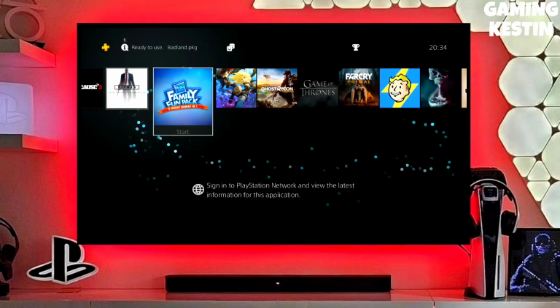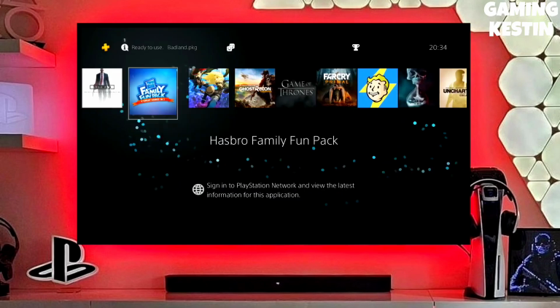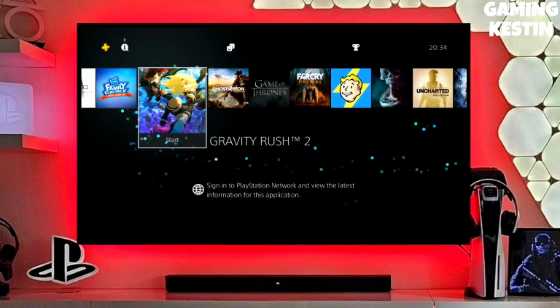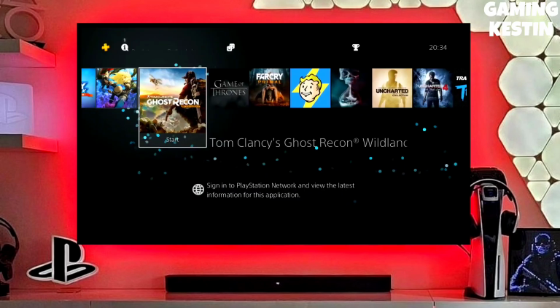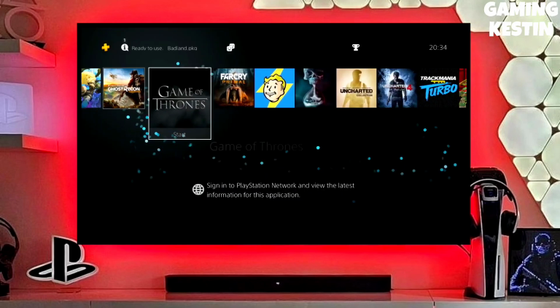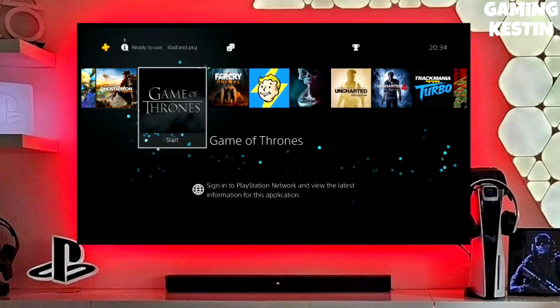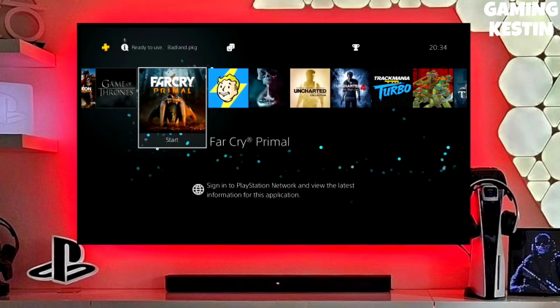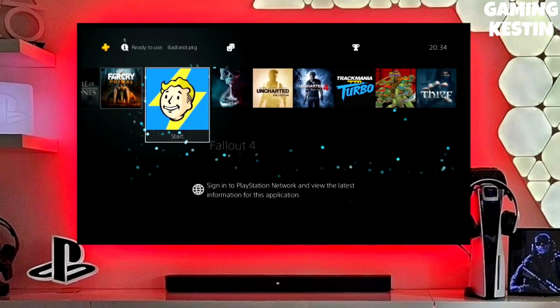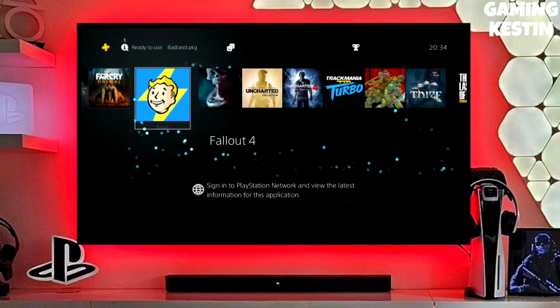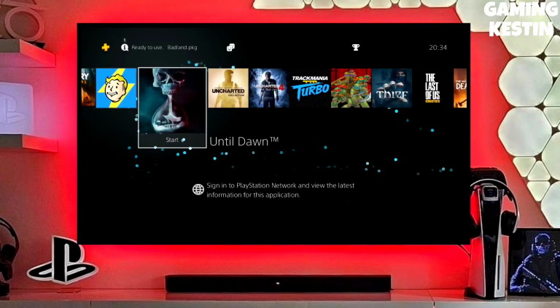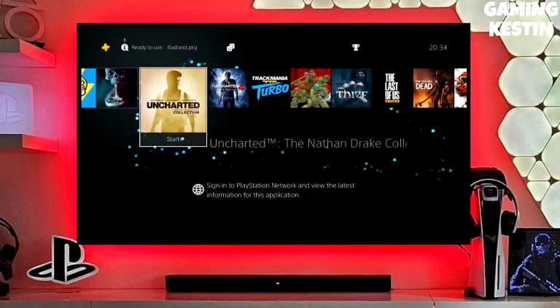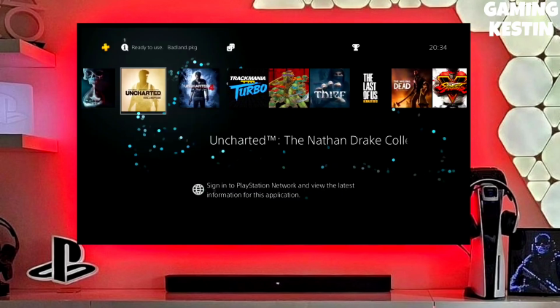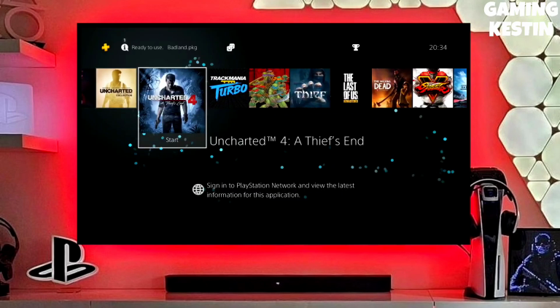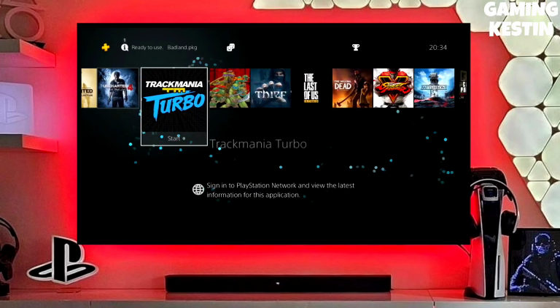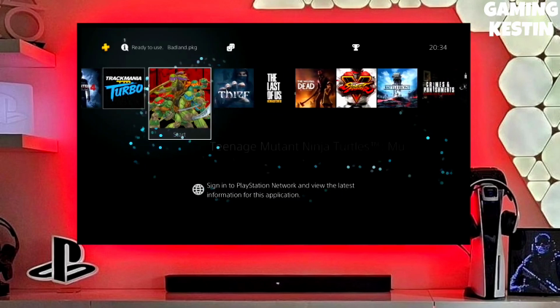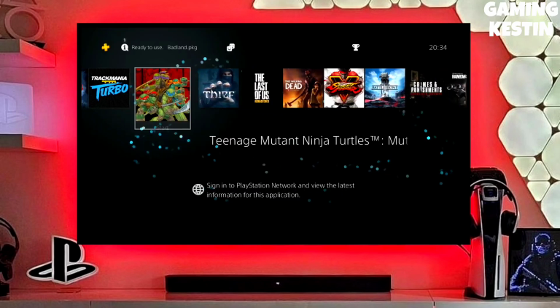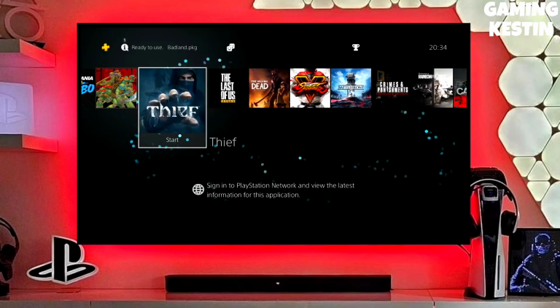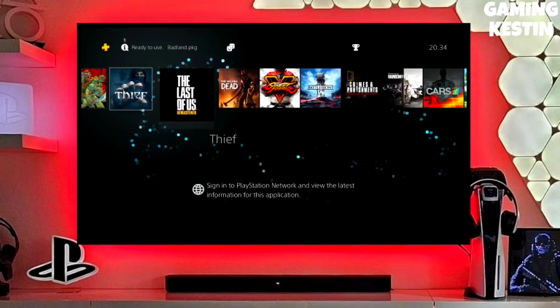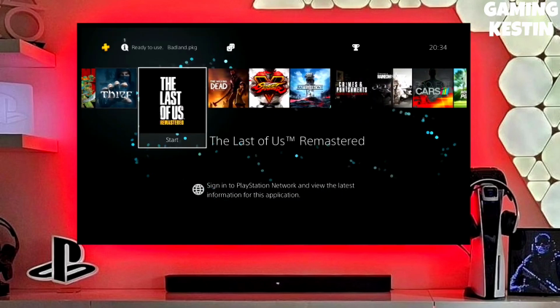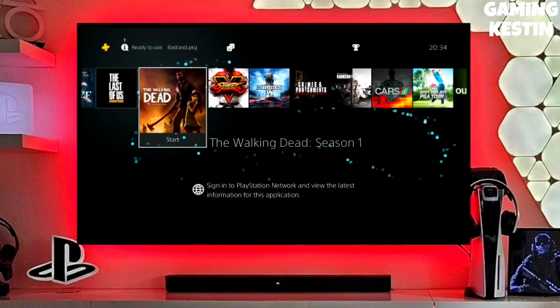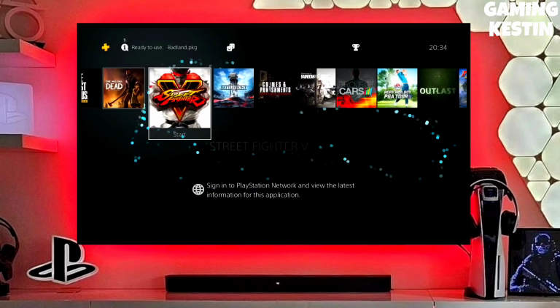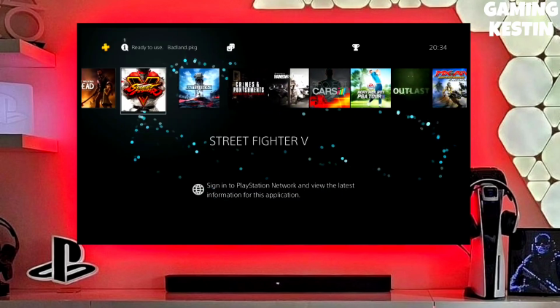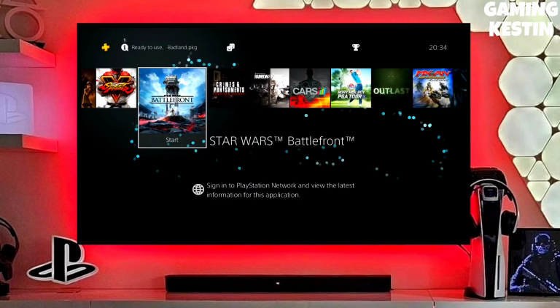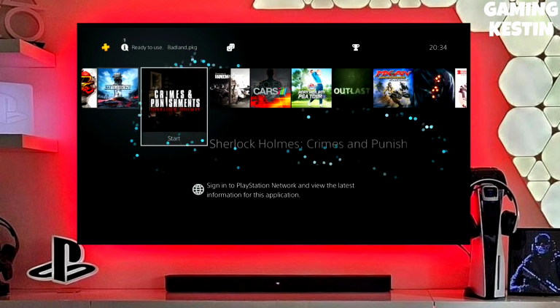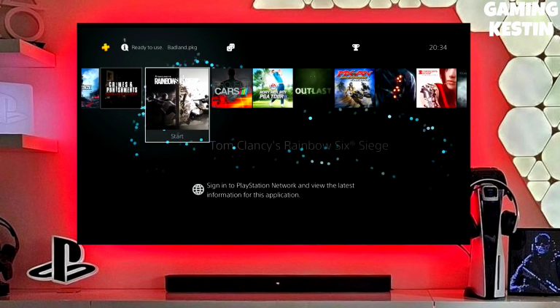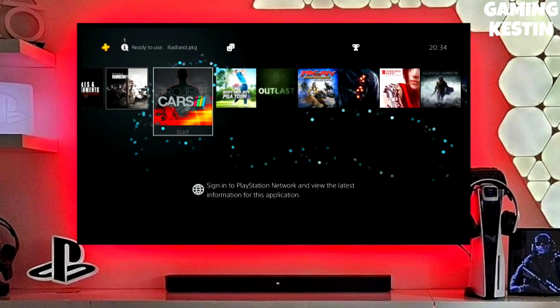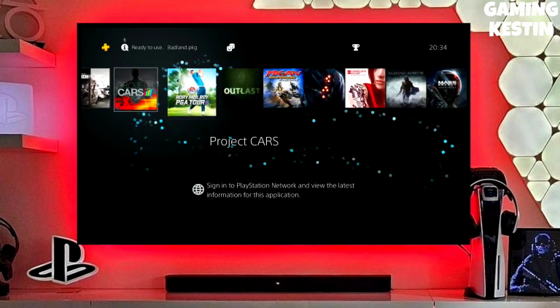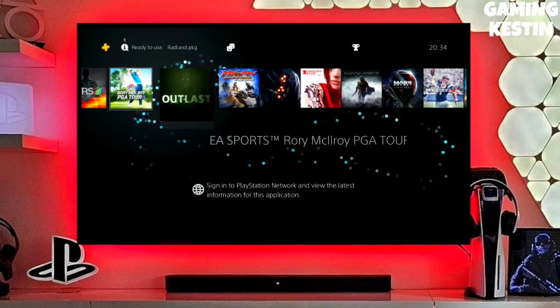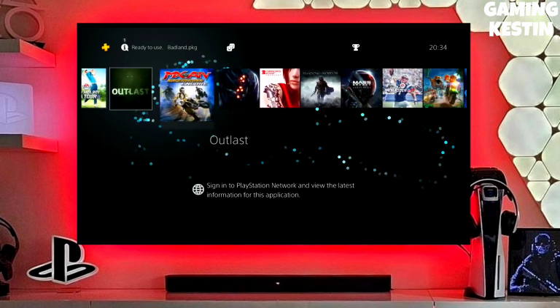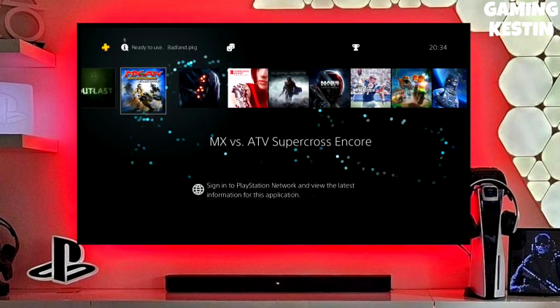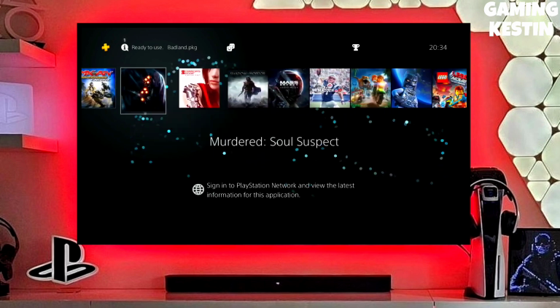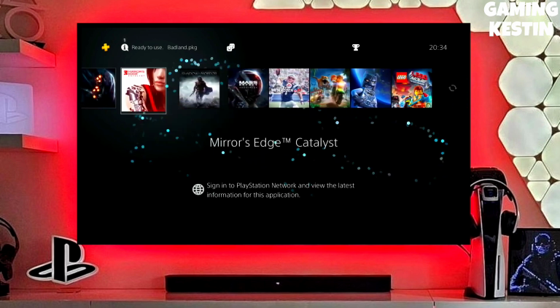Hi friends, this is Keston, and today I am going to show you how you can jailbreak your PS4 11.02 with GoldHen.